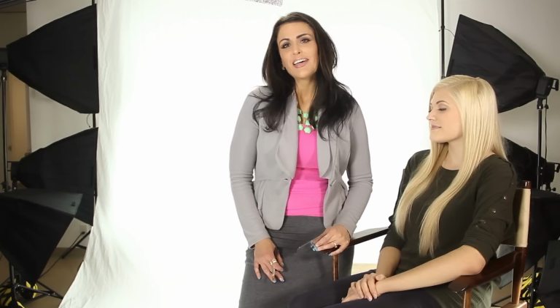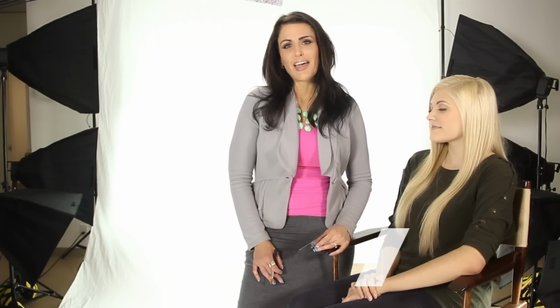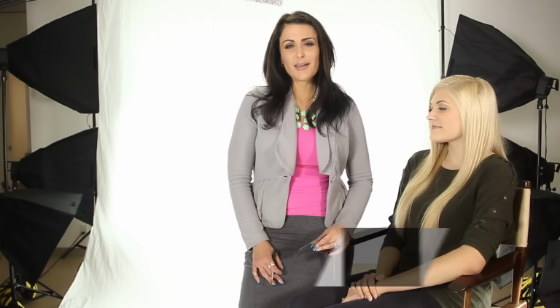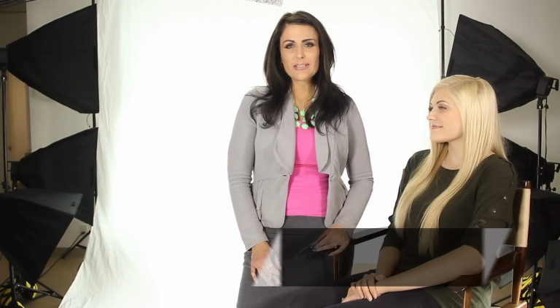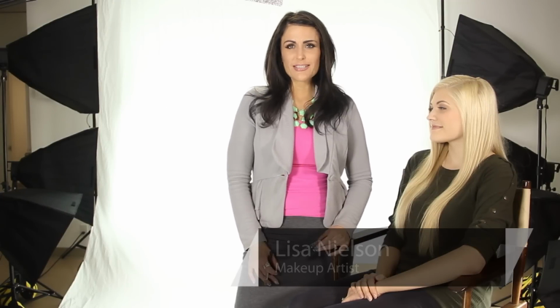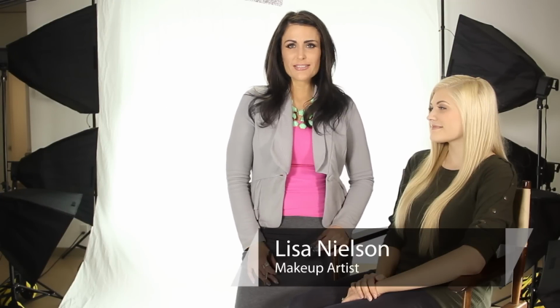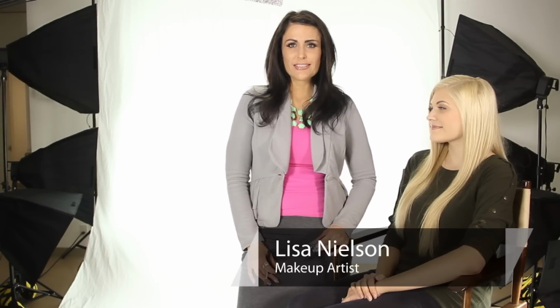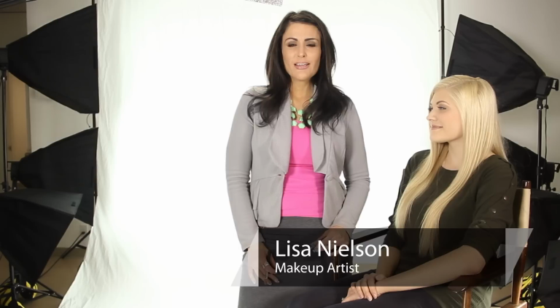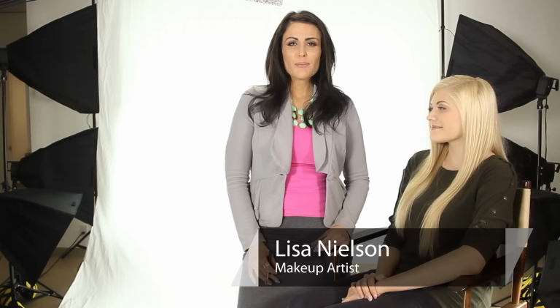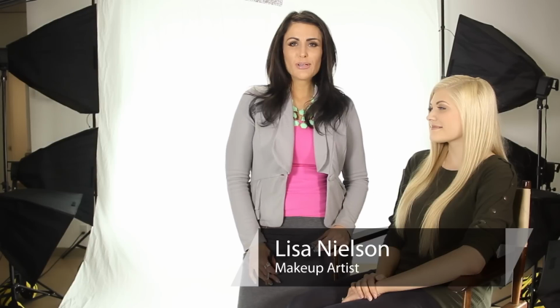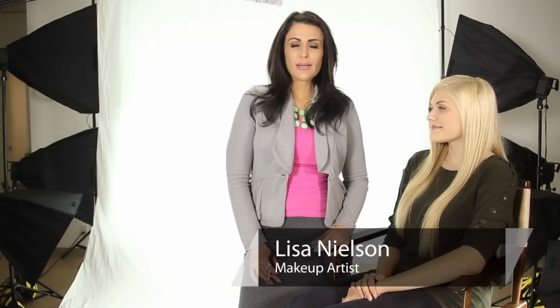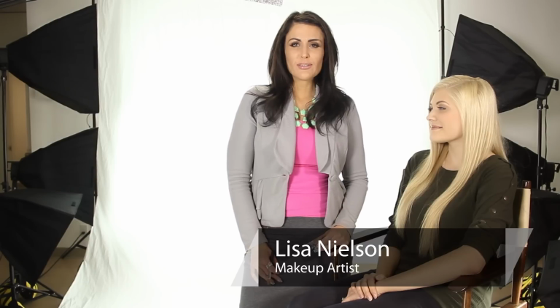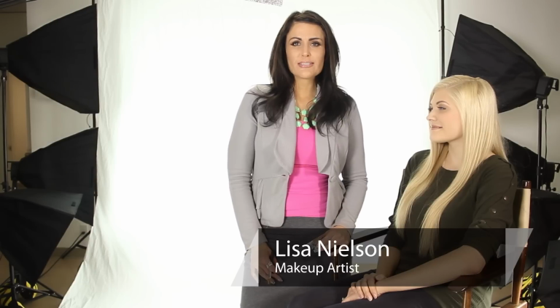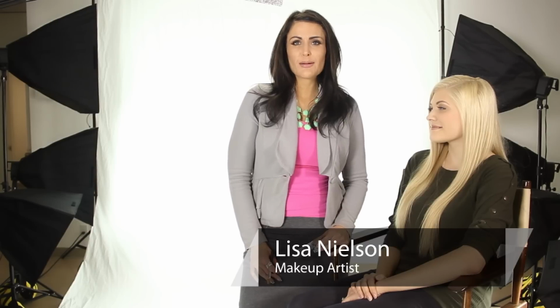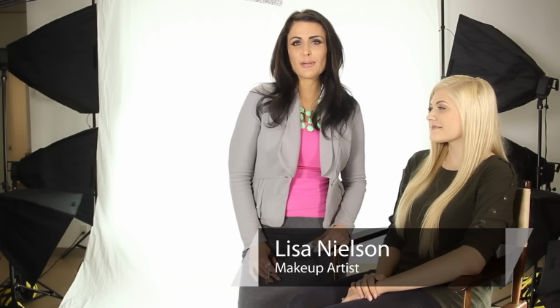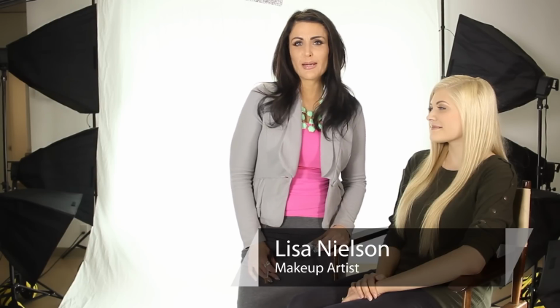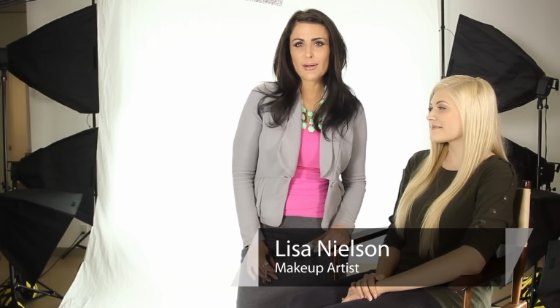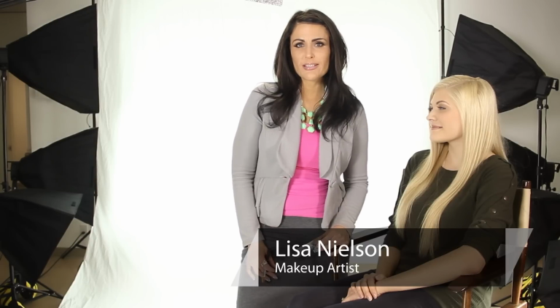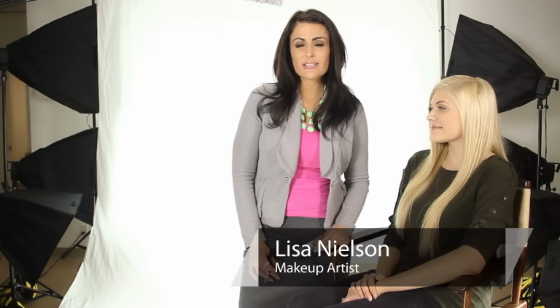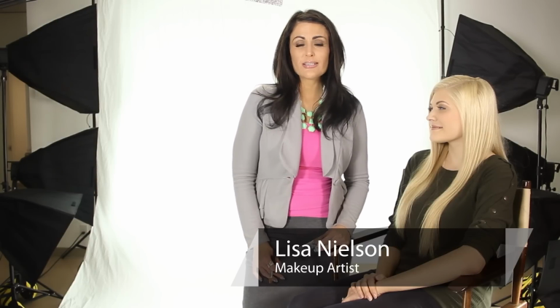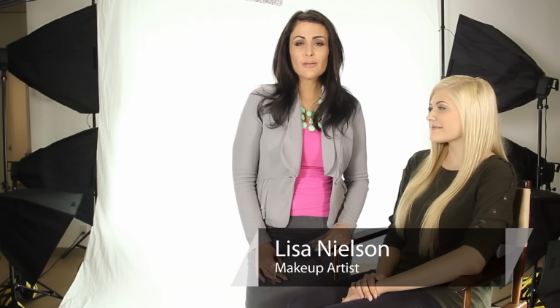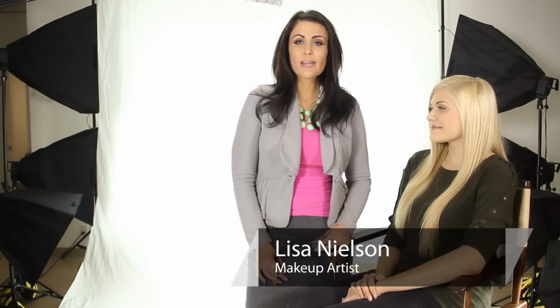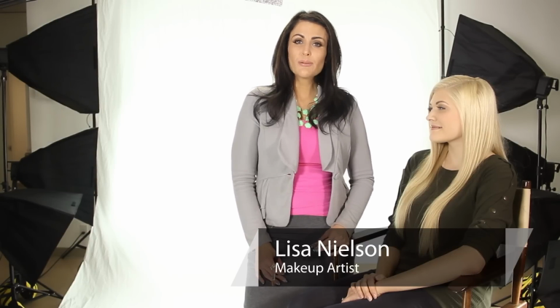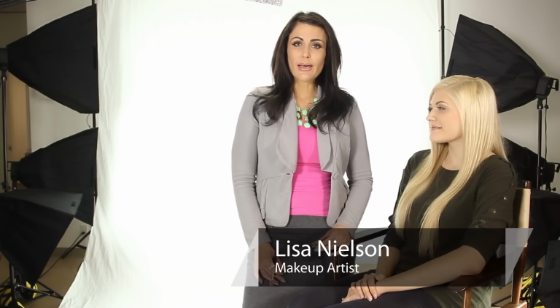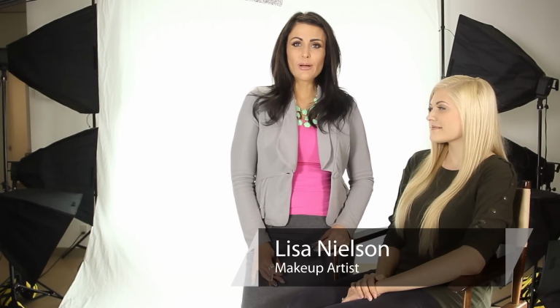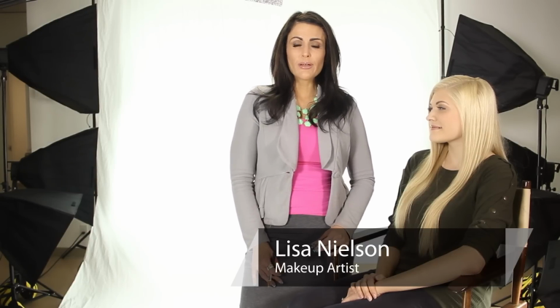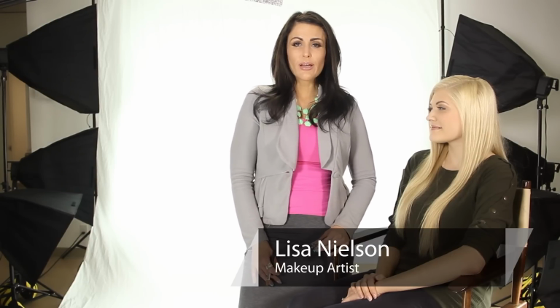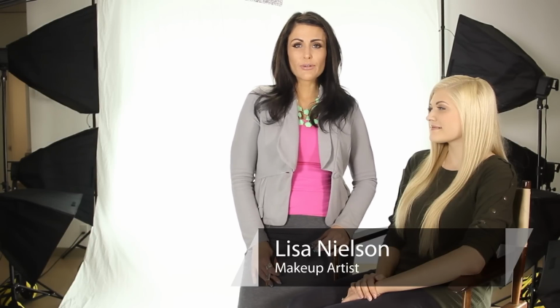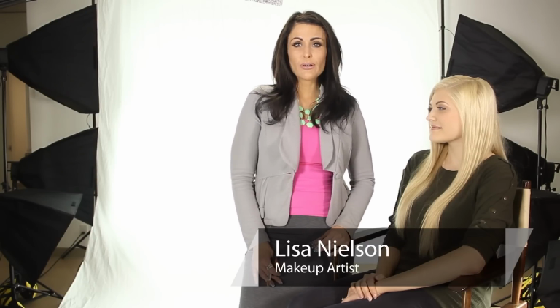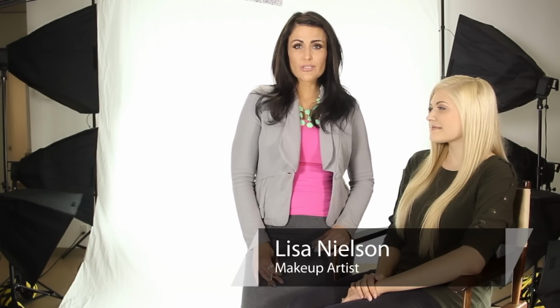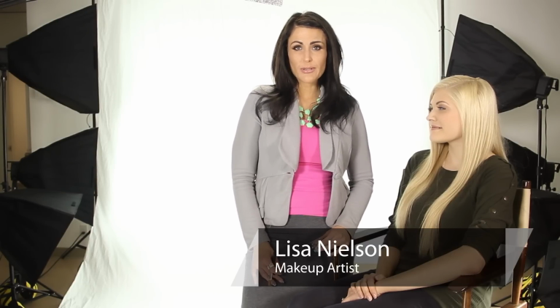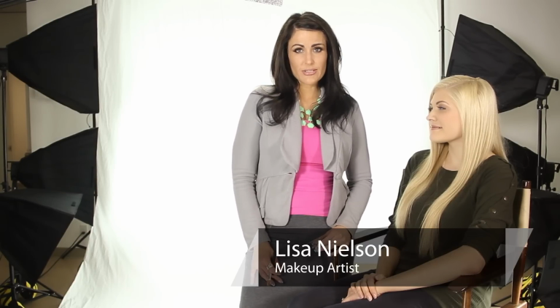Hi, I'm Lisa Nelson, beauty maven and celebrity makeup artist, and today I'm talking about how to cover a nose piercing.